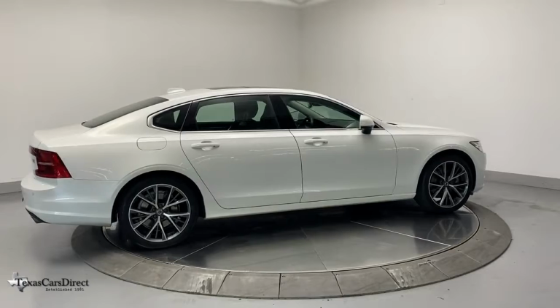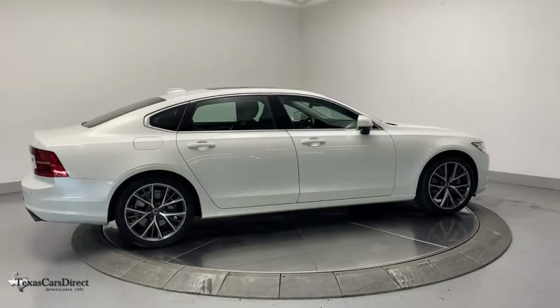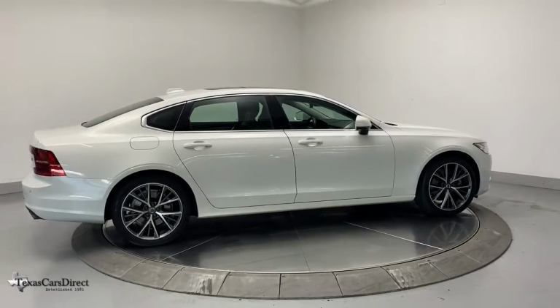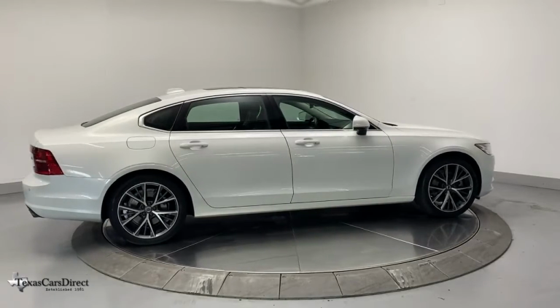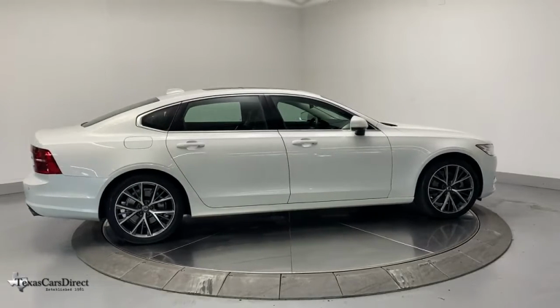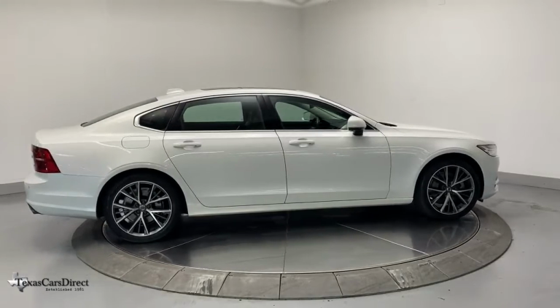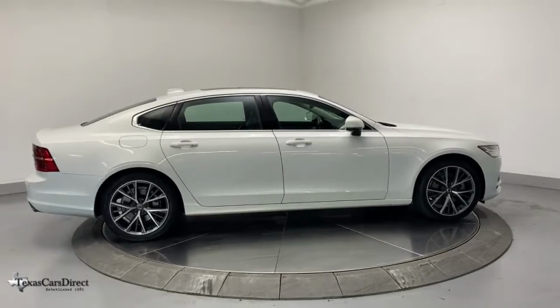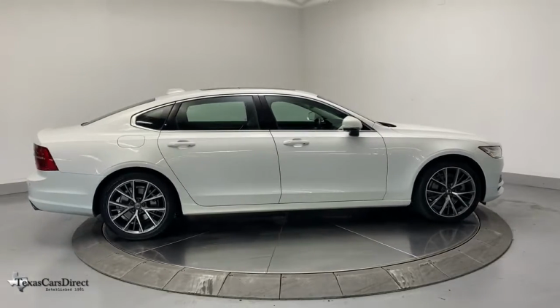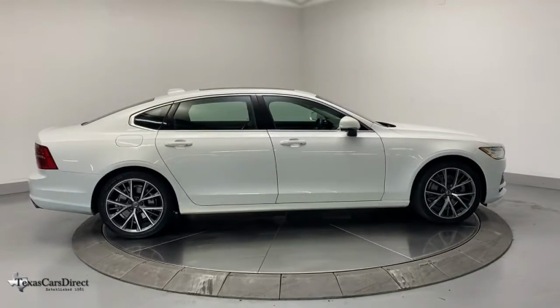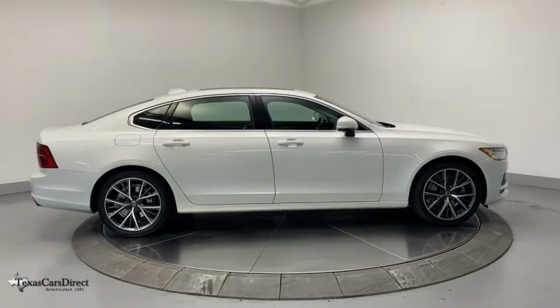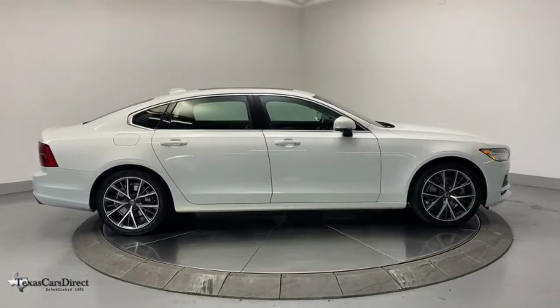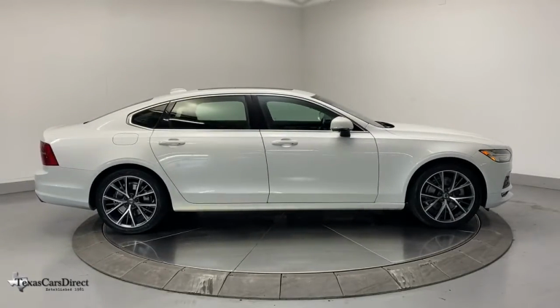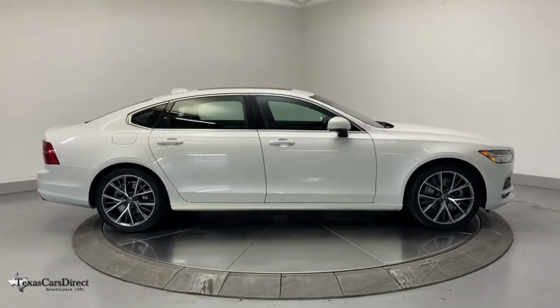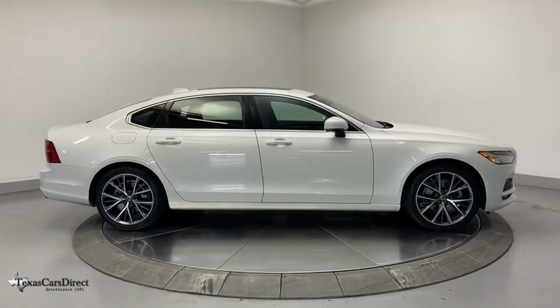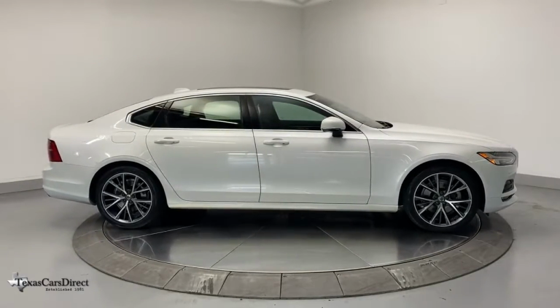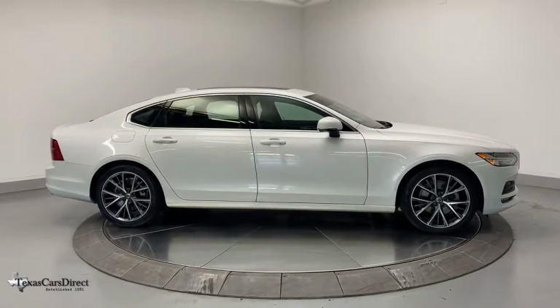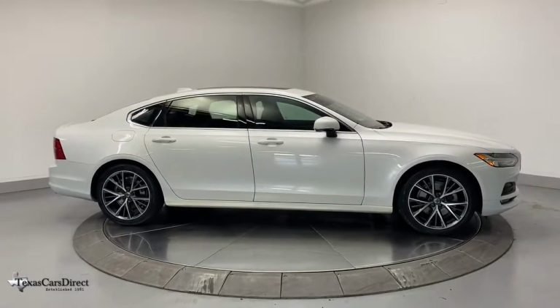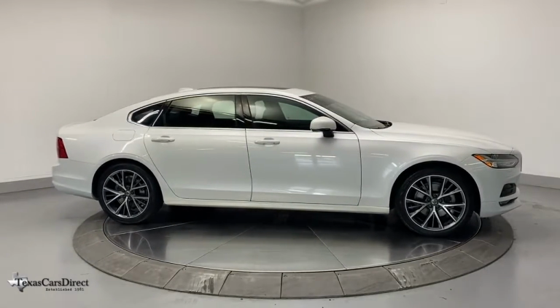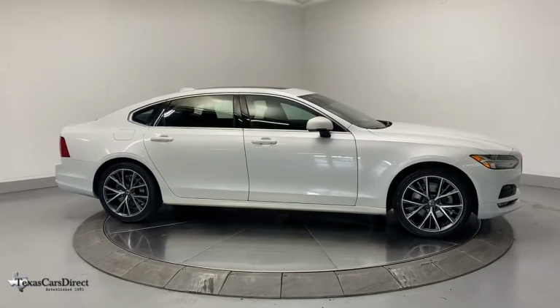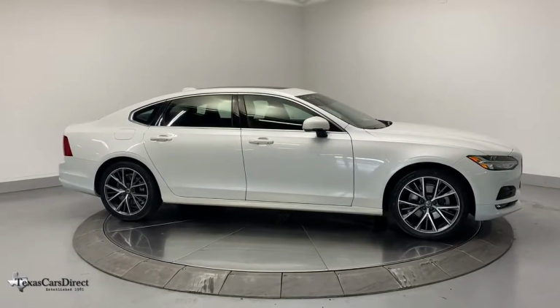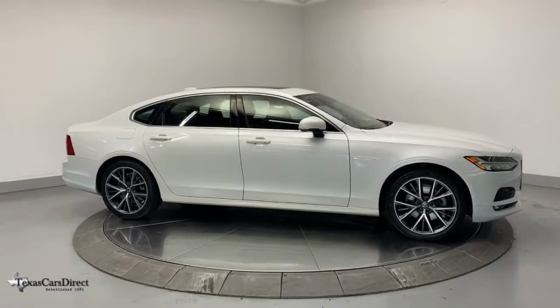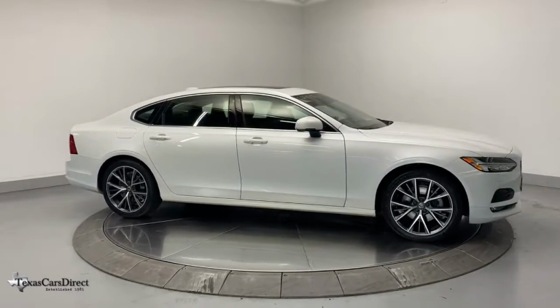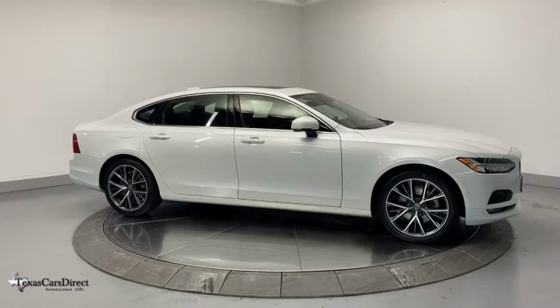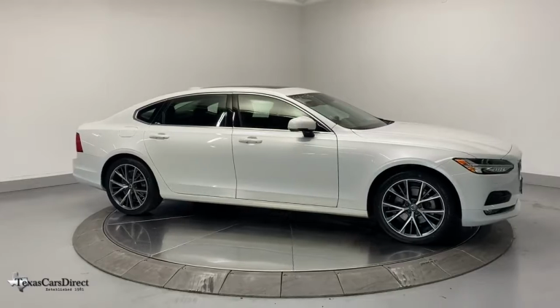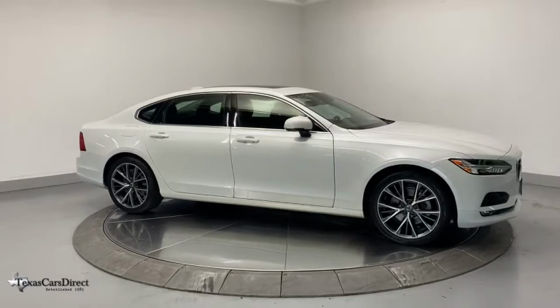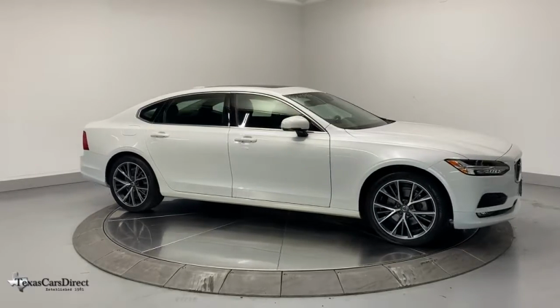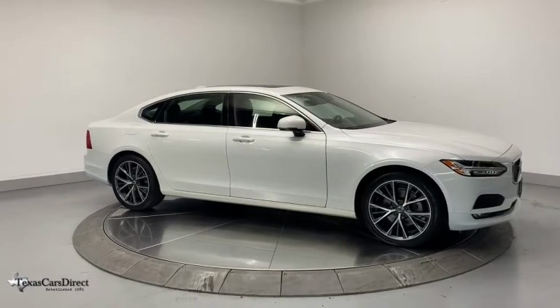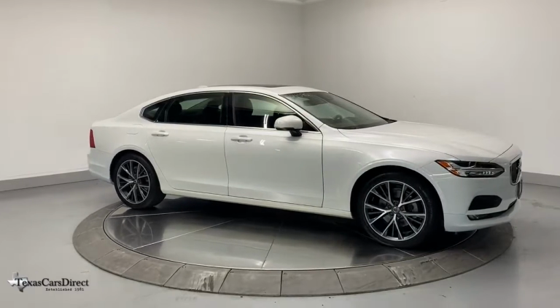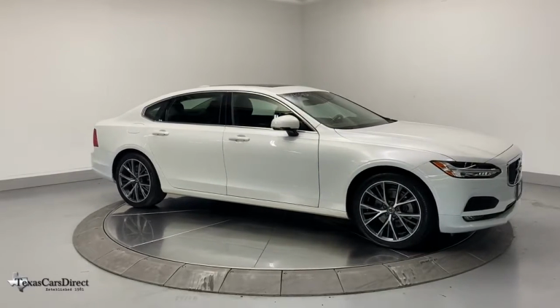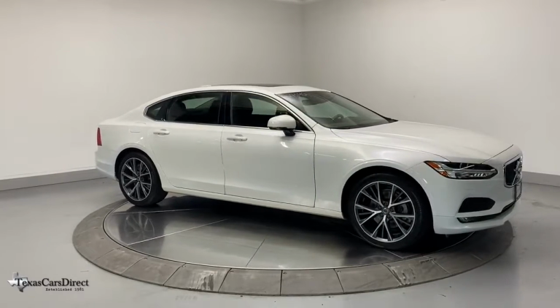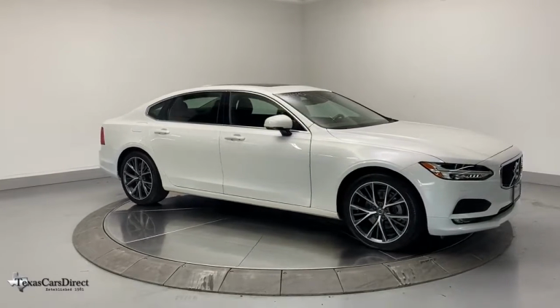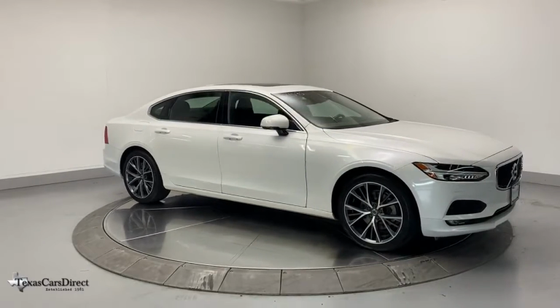Make the drive bright and beautiful in this remarkable S90. Come in for a fun and easy test drive — our team will make it the best part of your day.